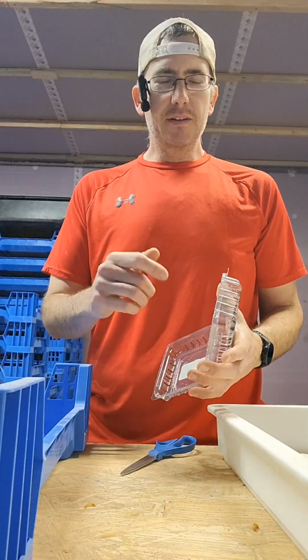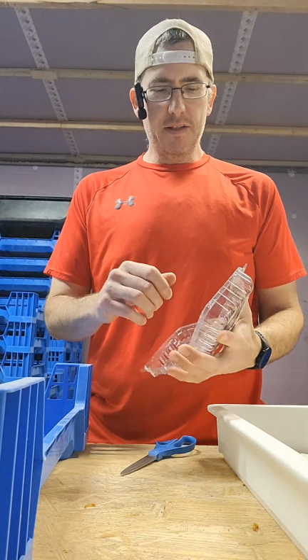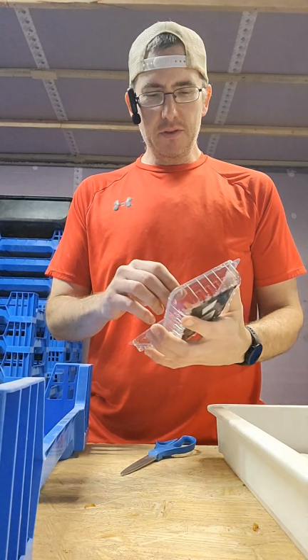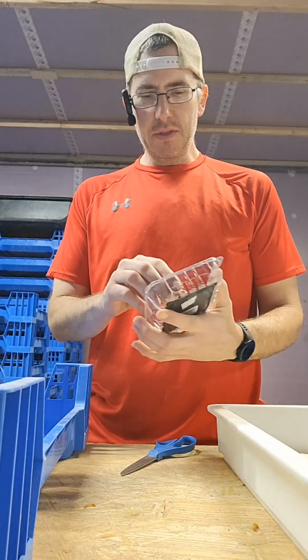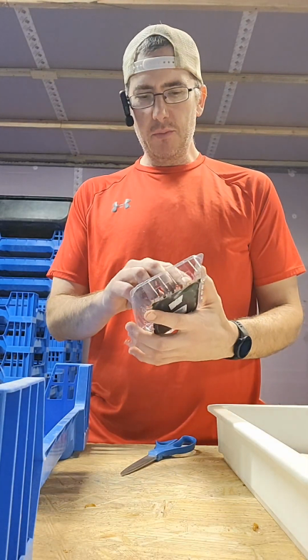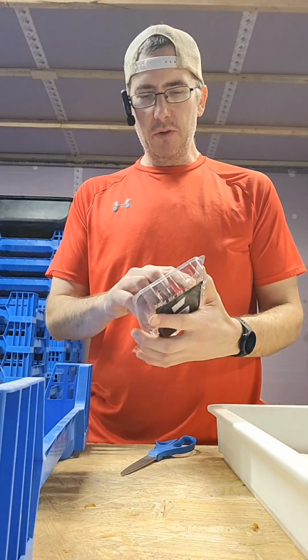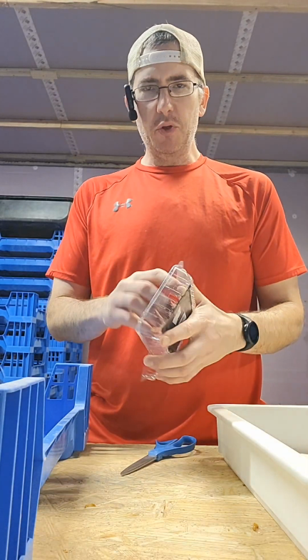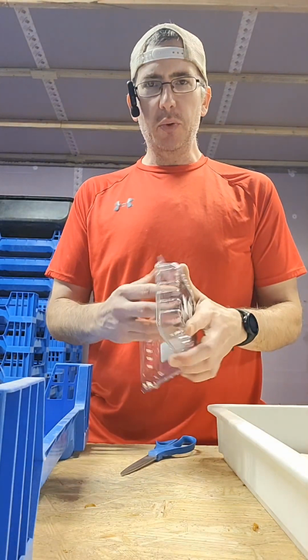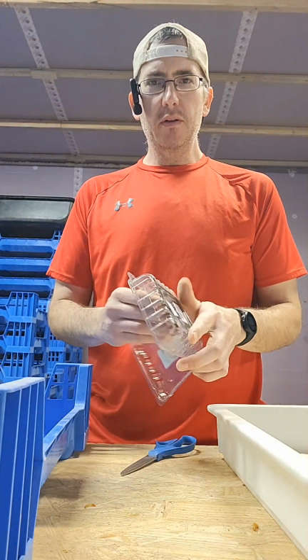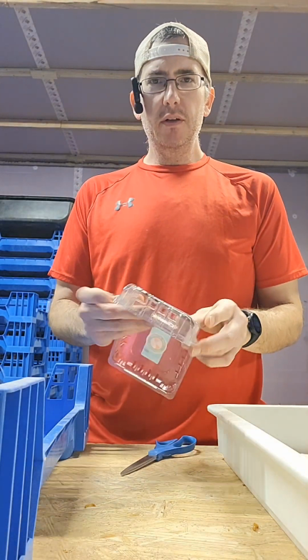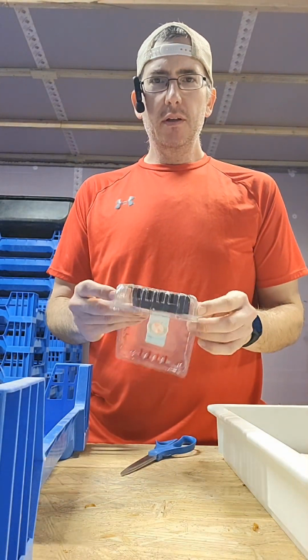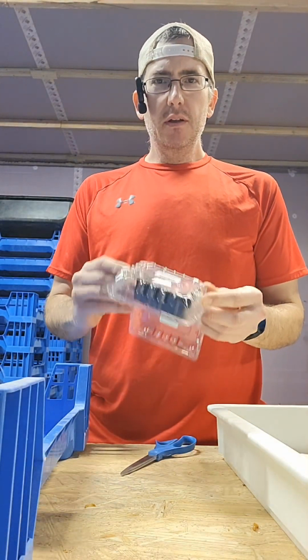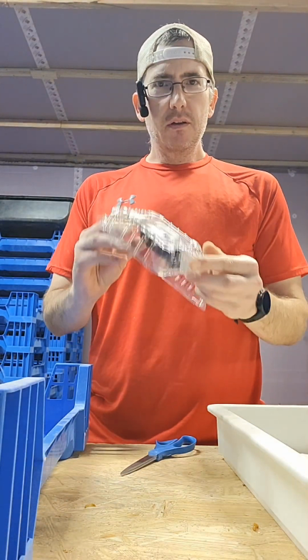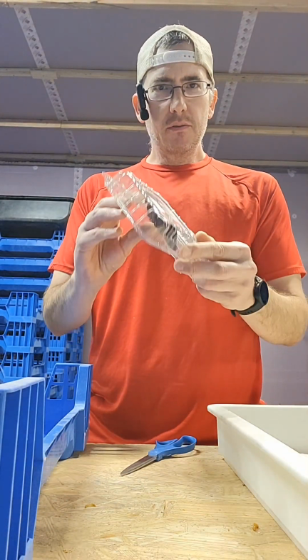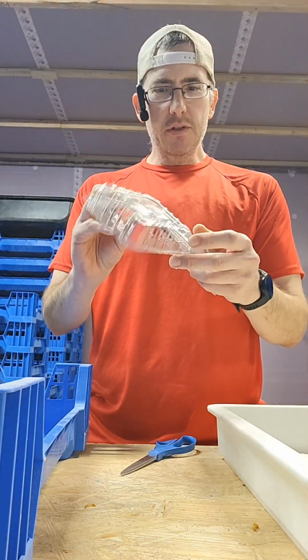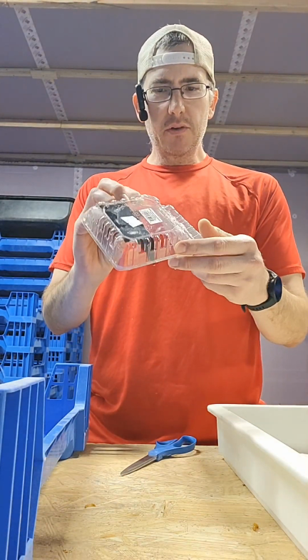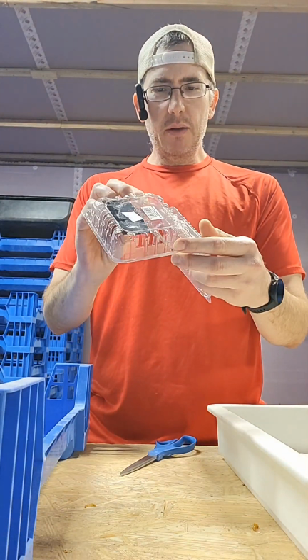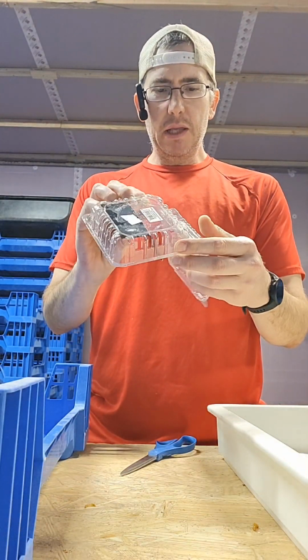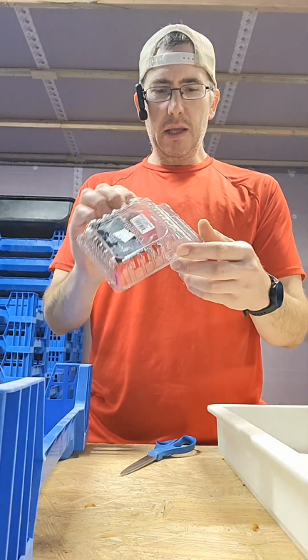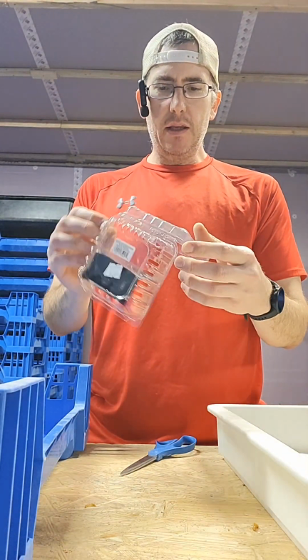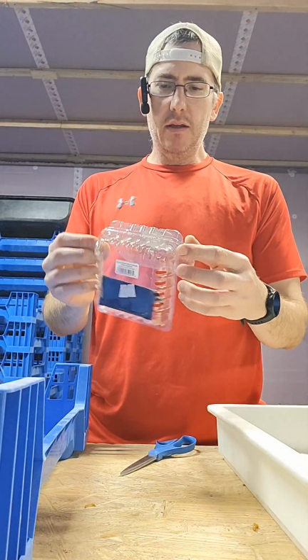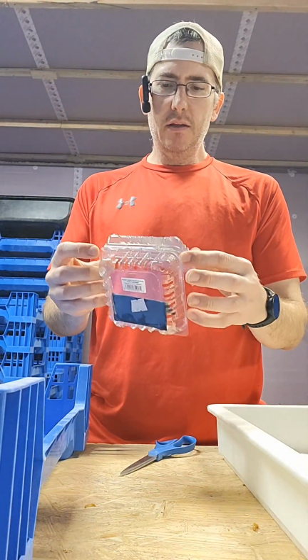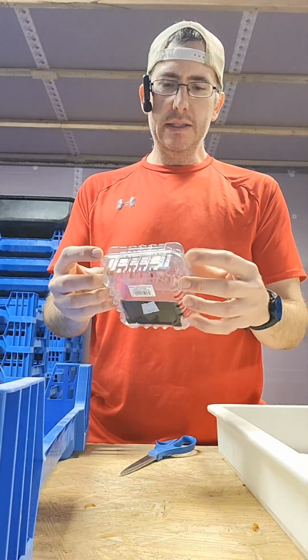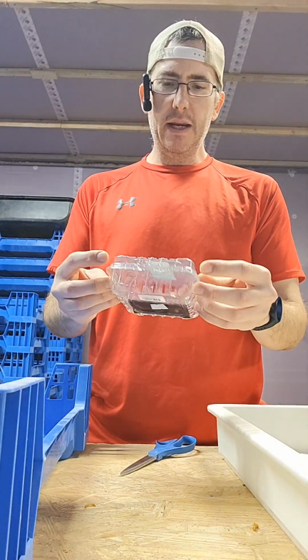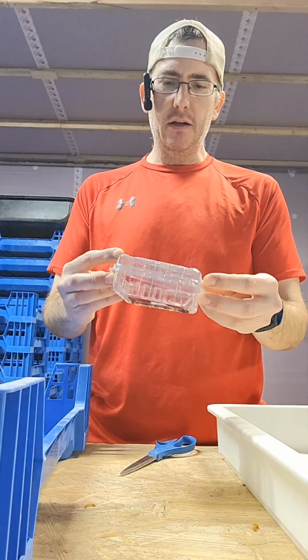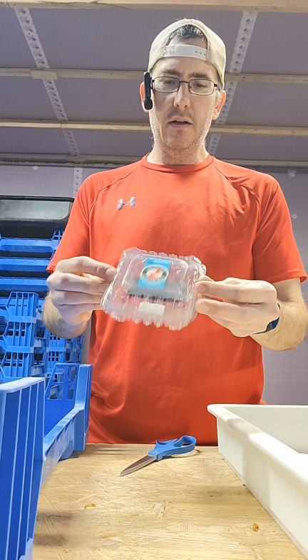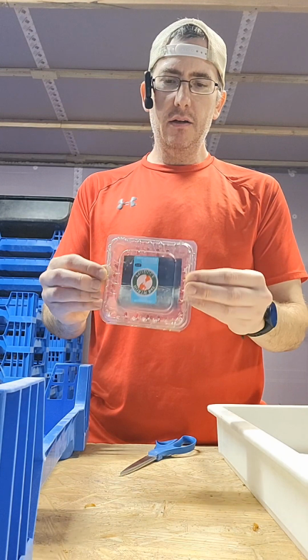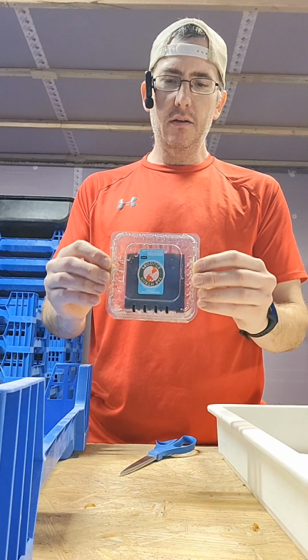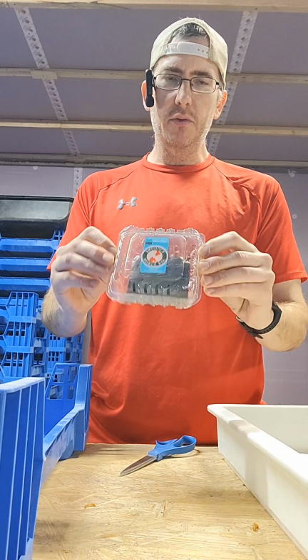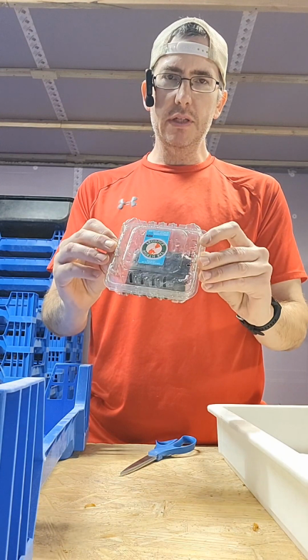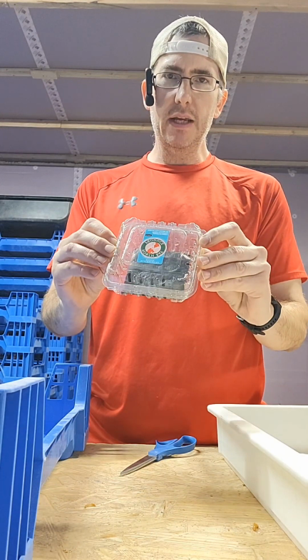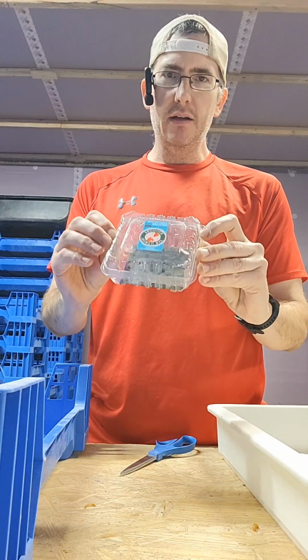Let's save you some time with your pupa. First, grab a container — a fruit container.